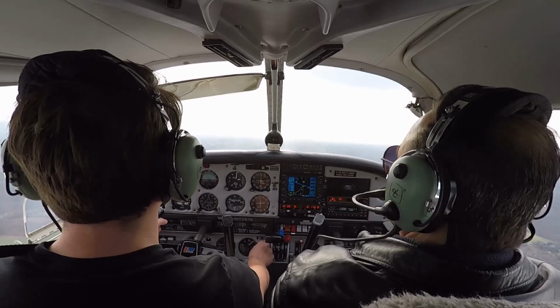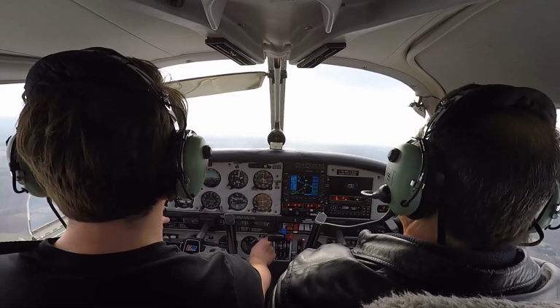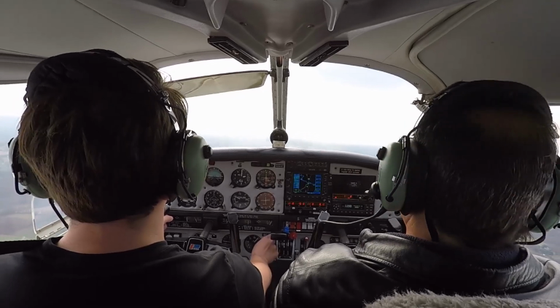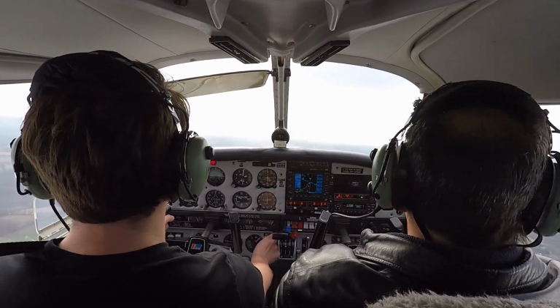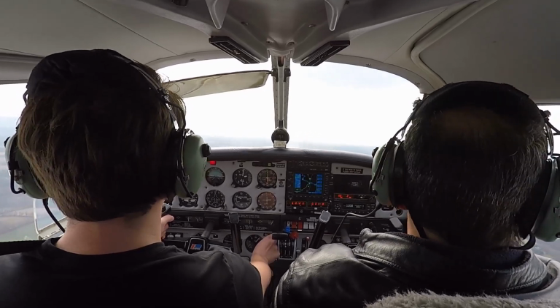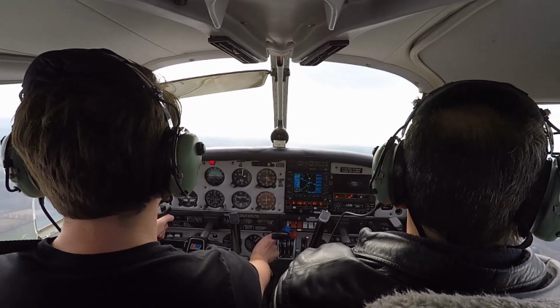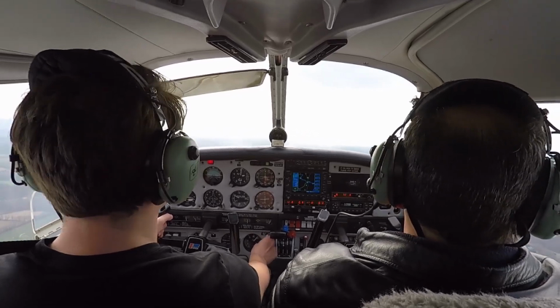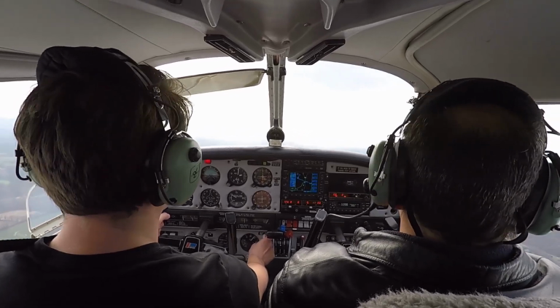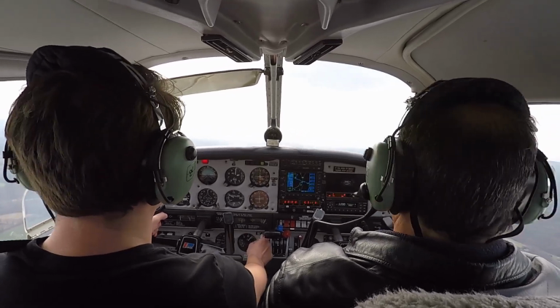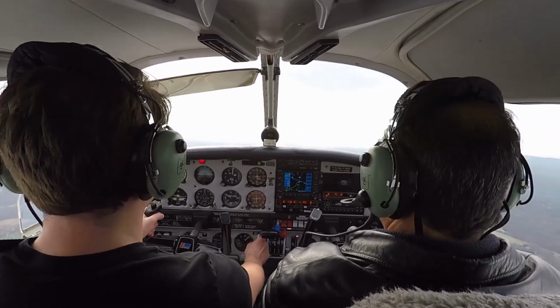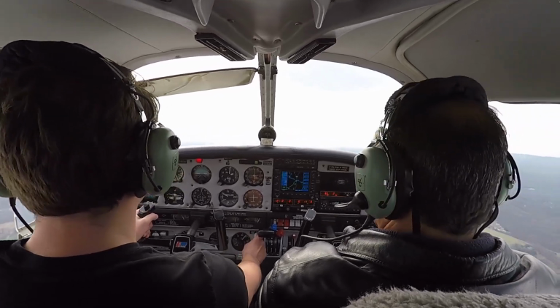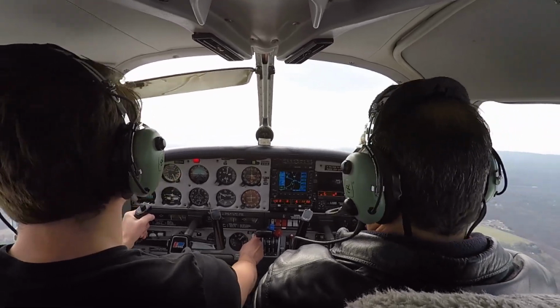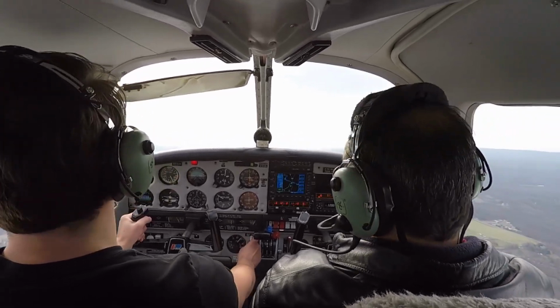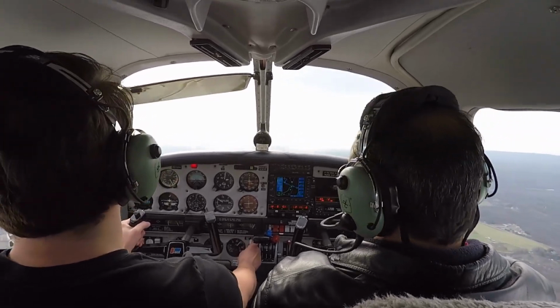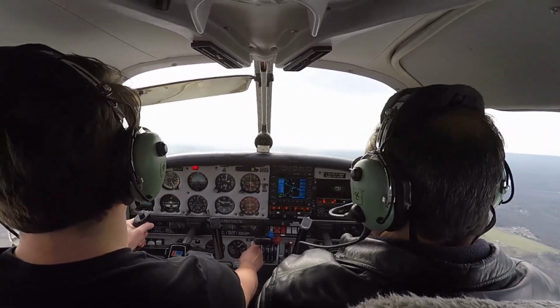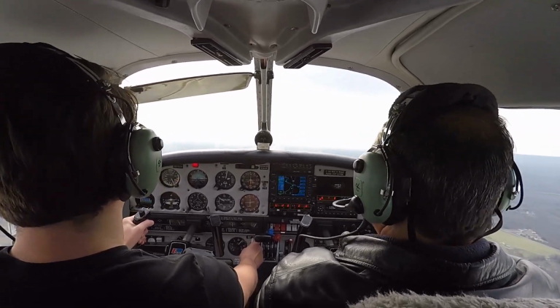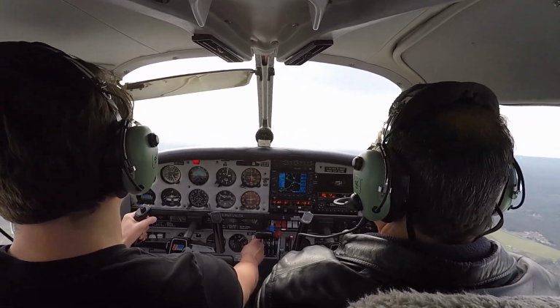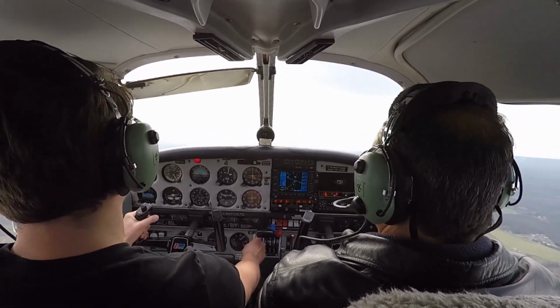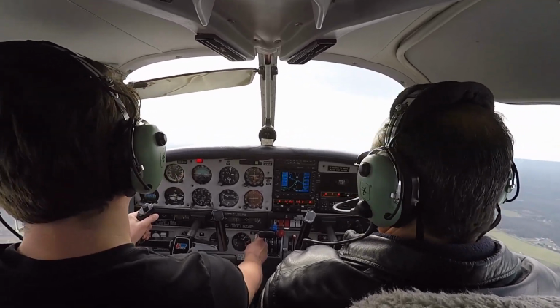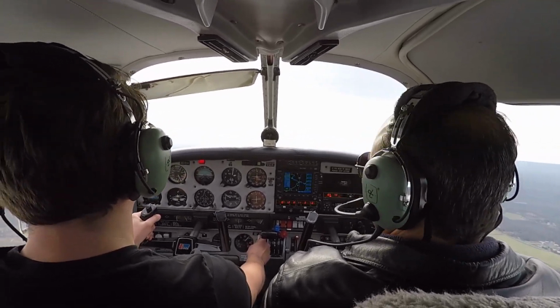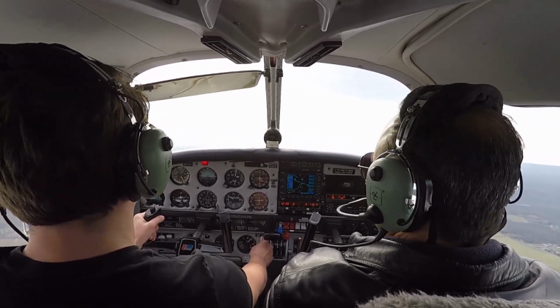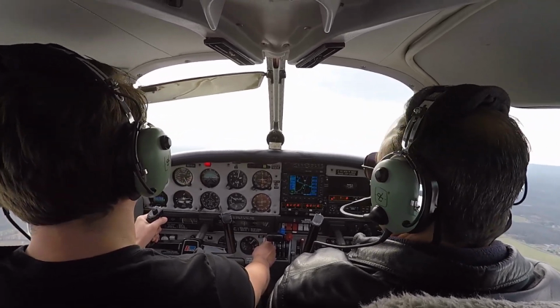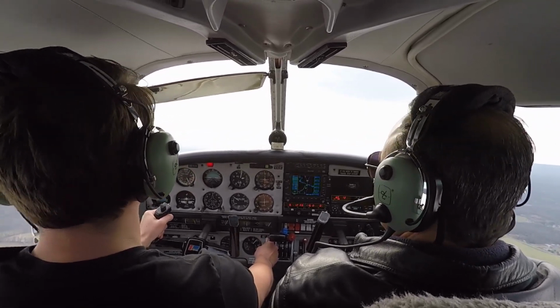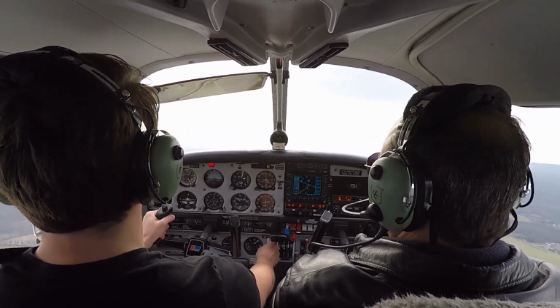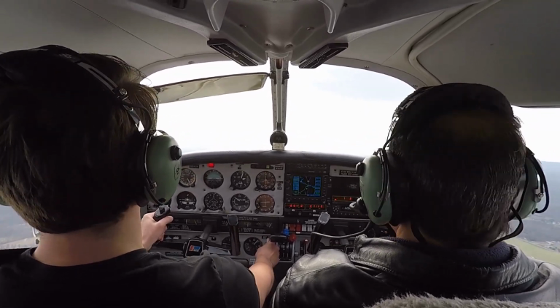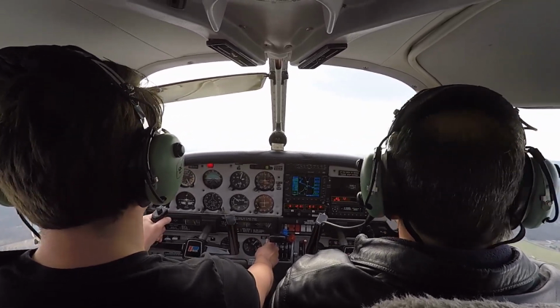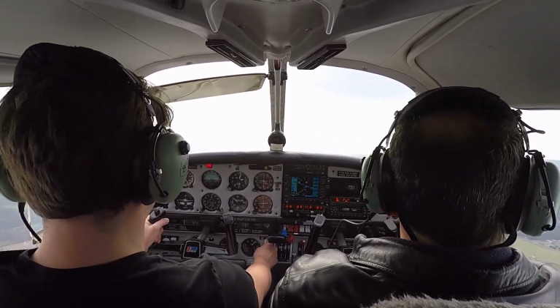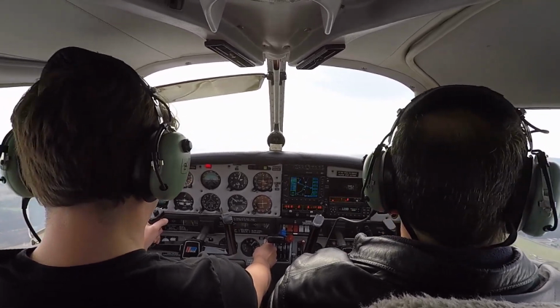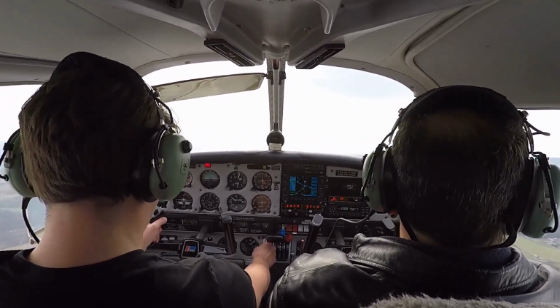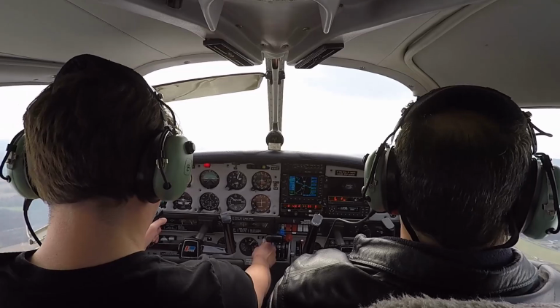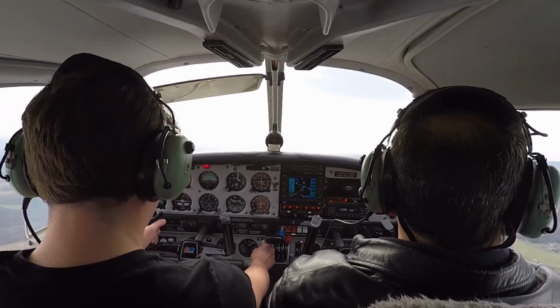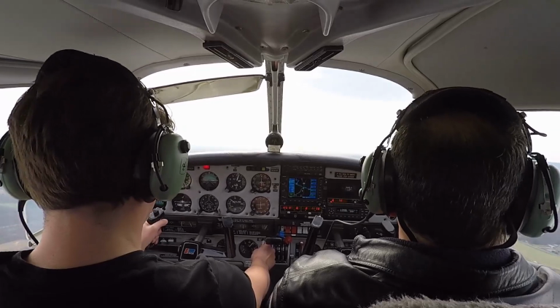It's on the takeoff checklist. Positive rate, gear up. Positive rate, gear up.